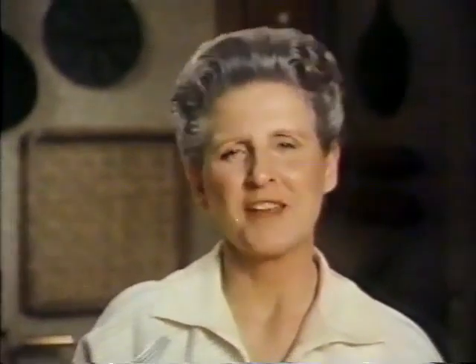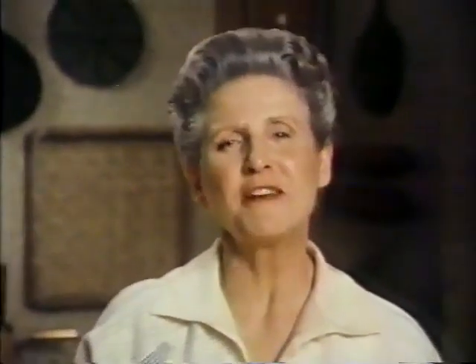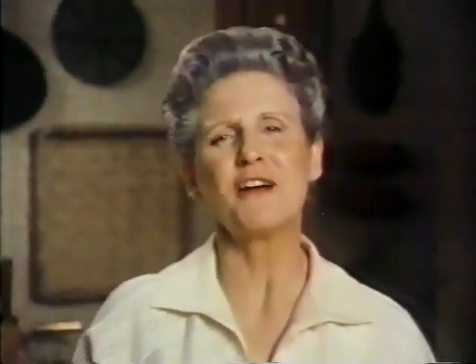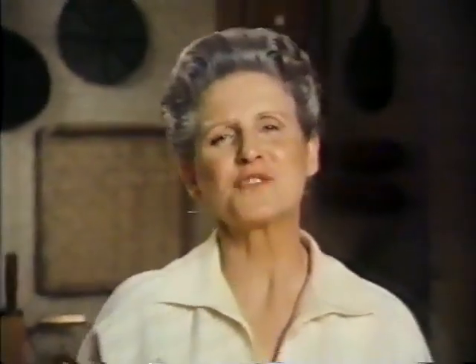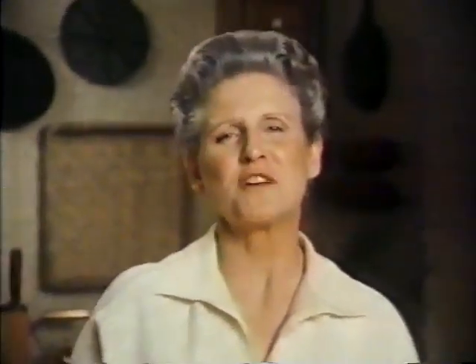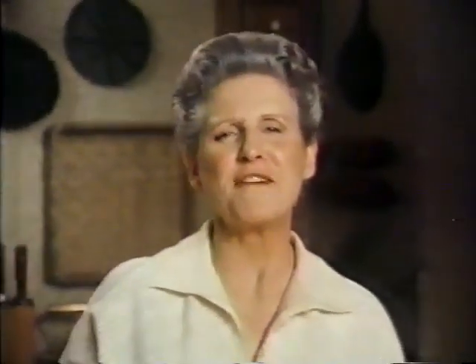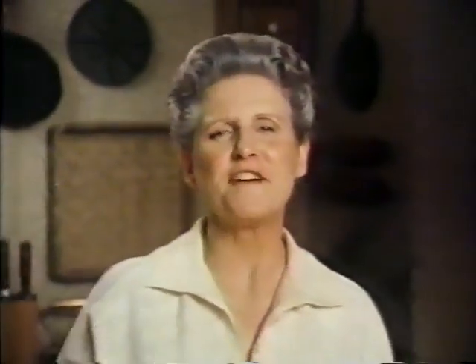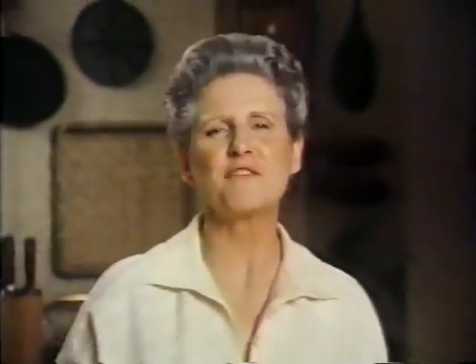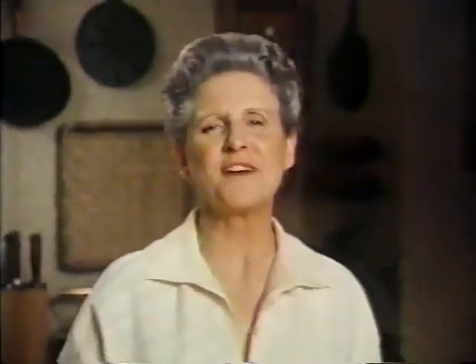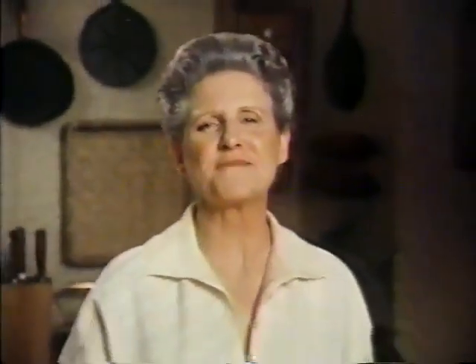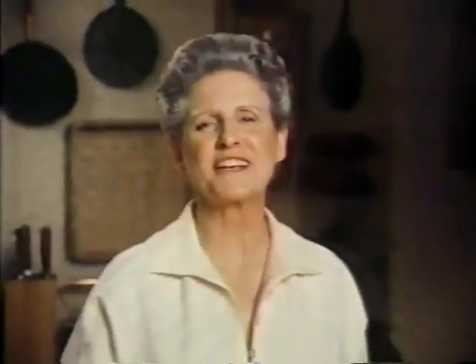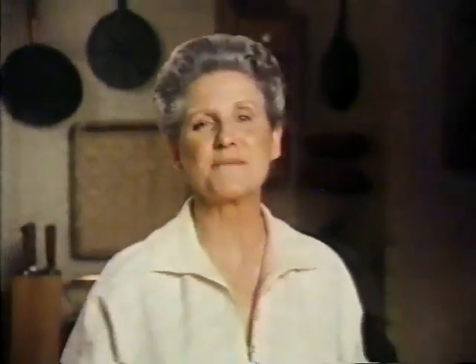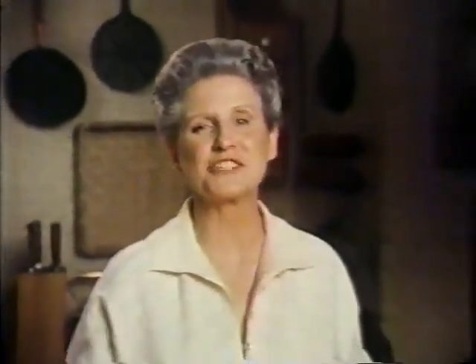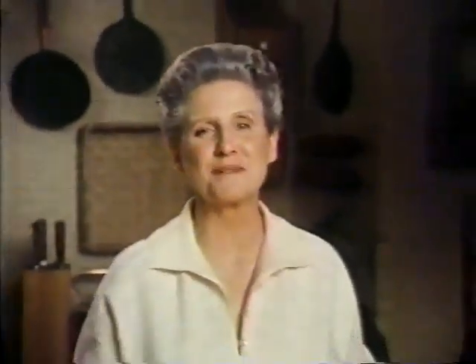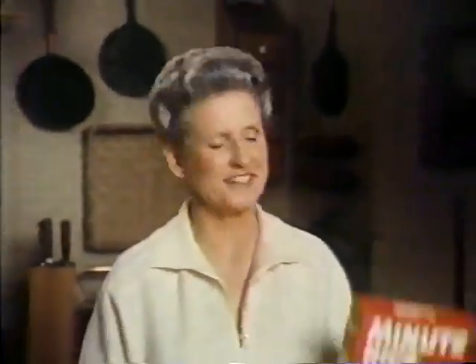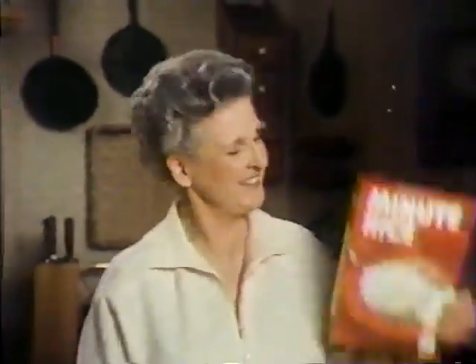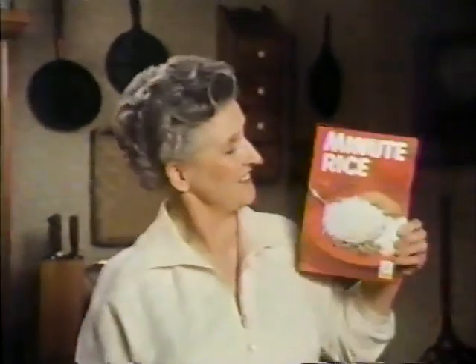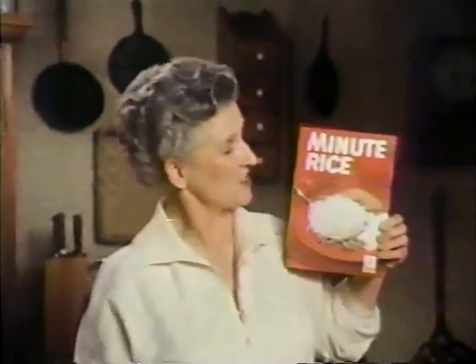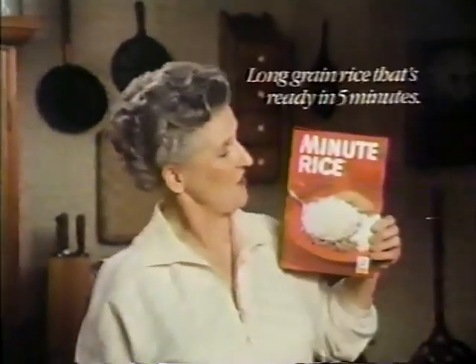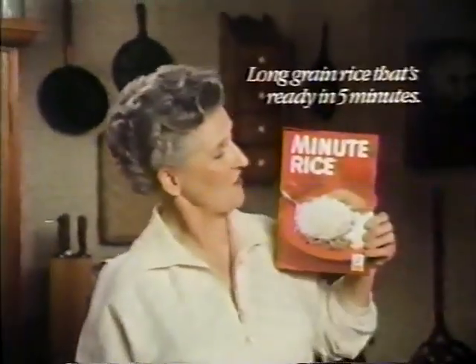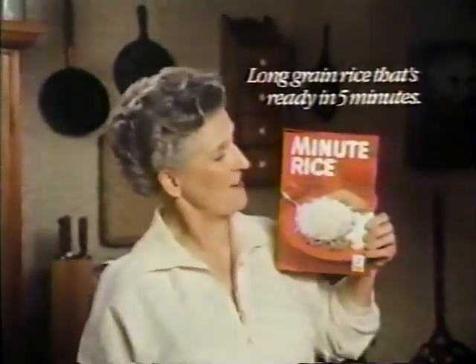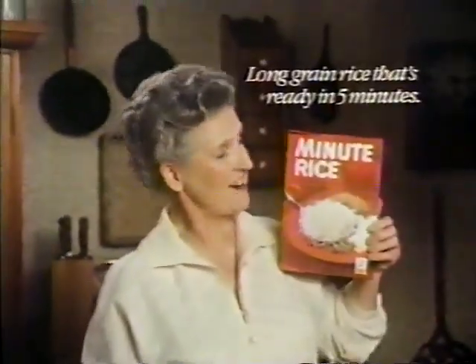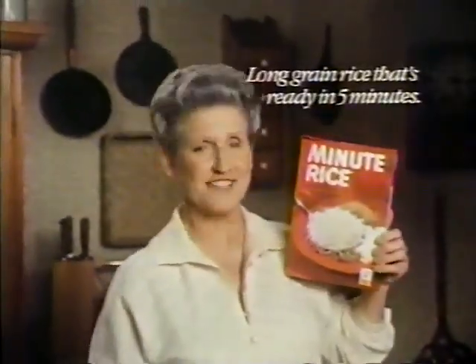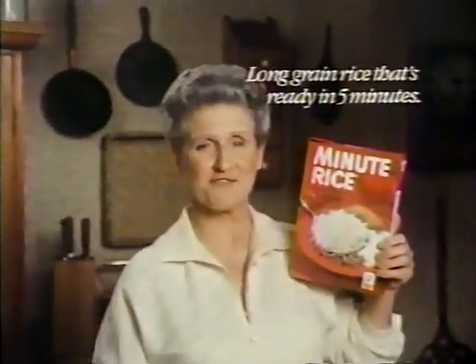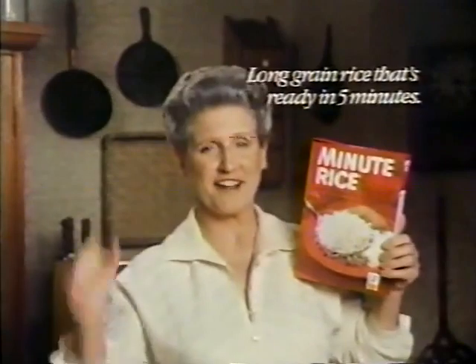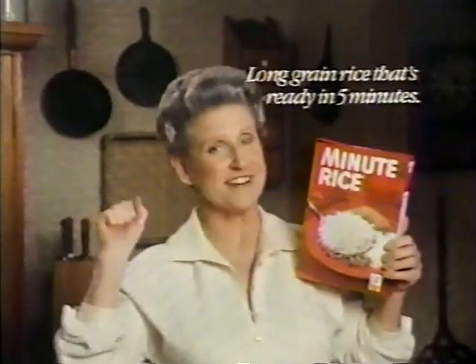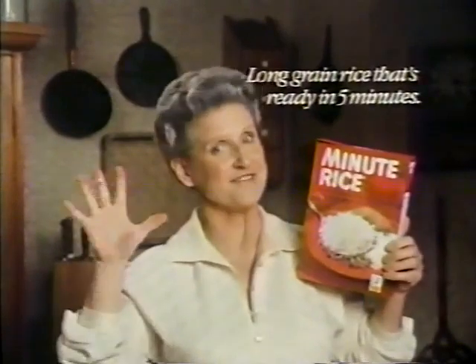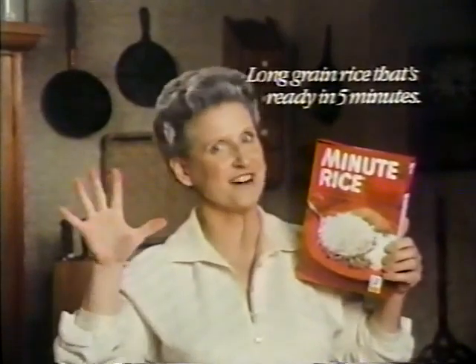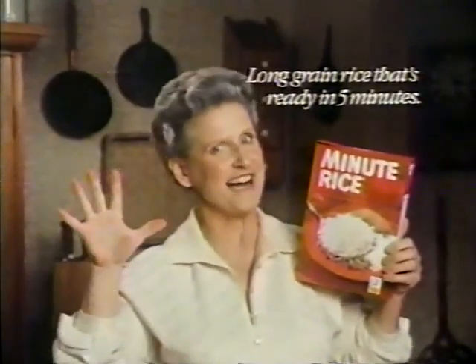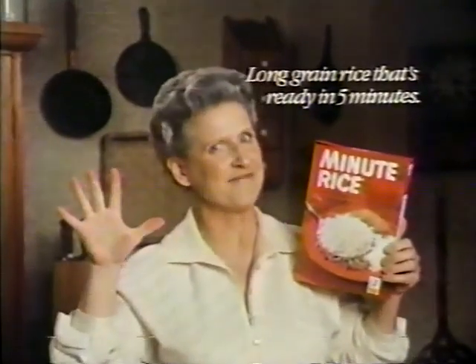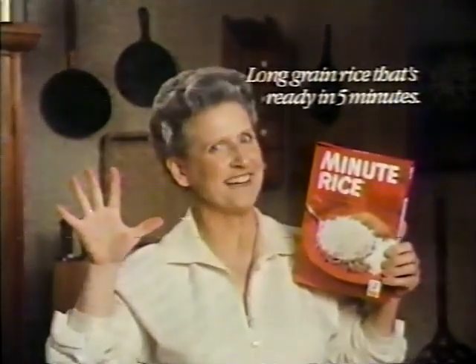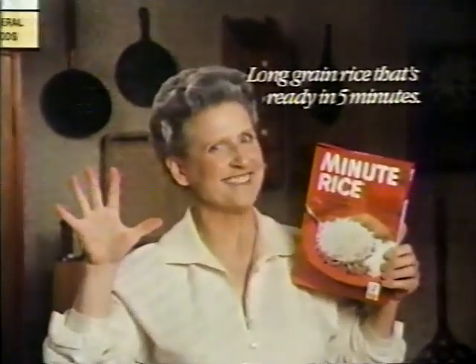Minute Rice is one of my favorite ways to make supper simpler. It's long grain rice that's ready in five minutes.